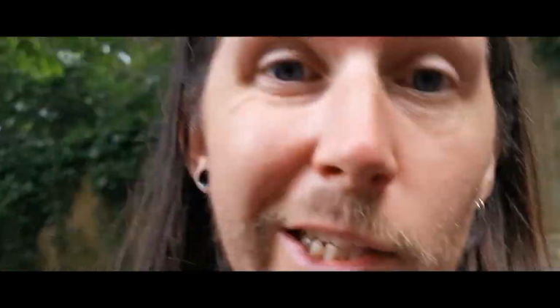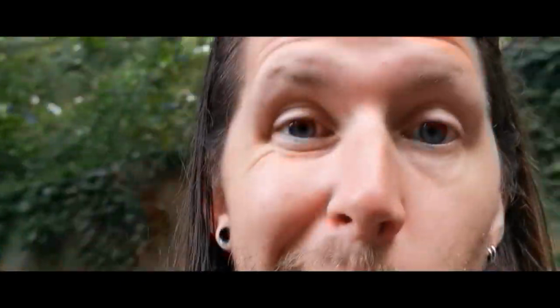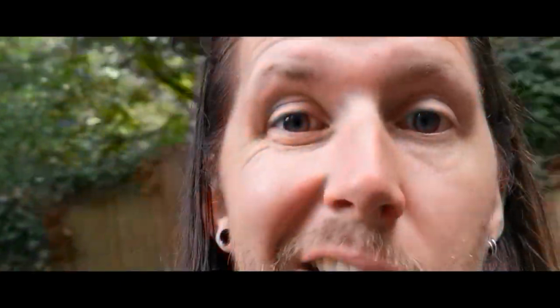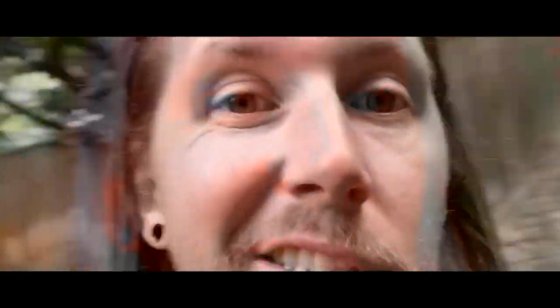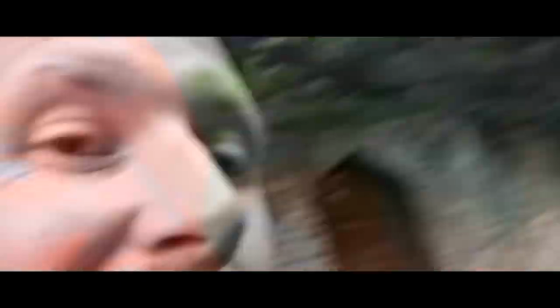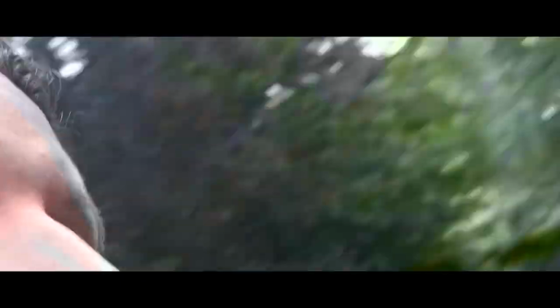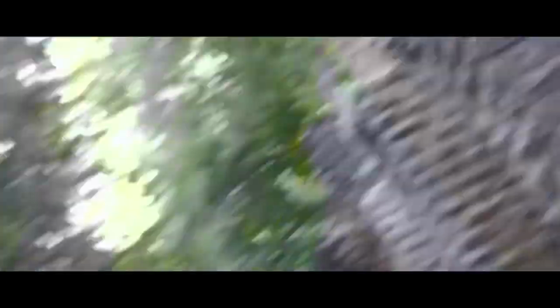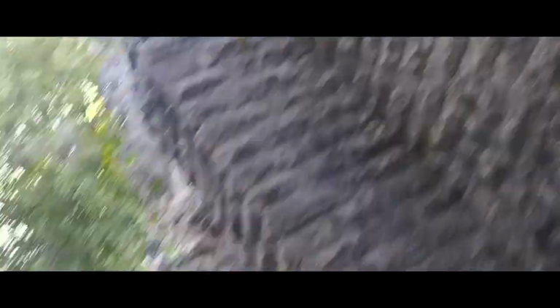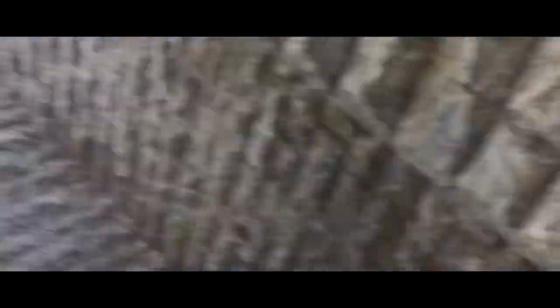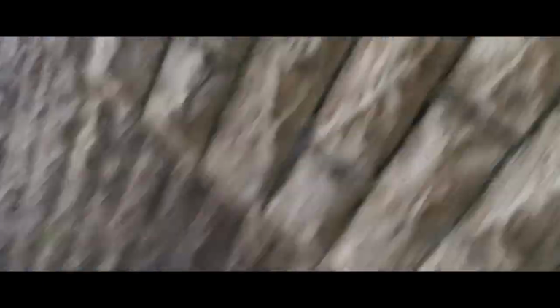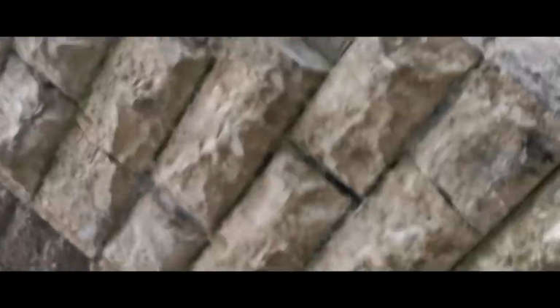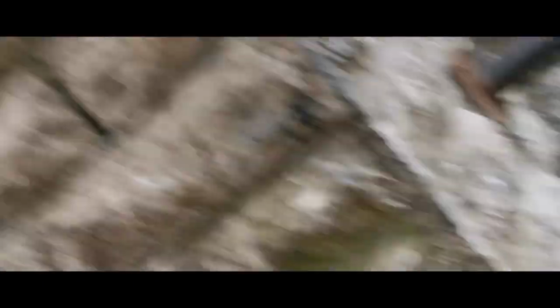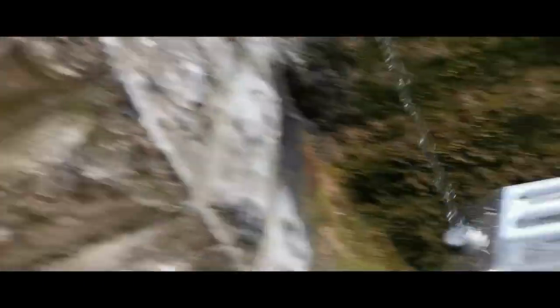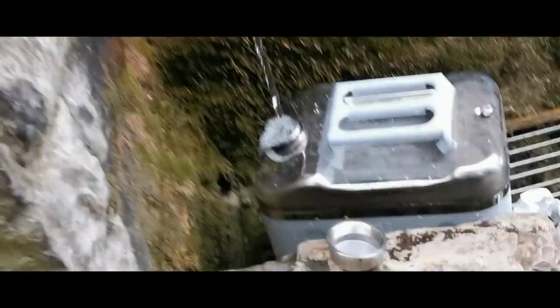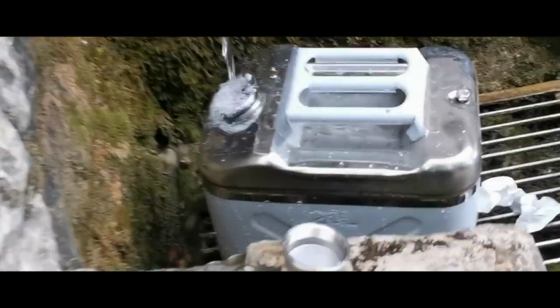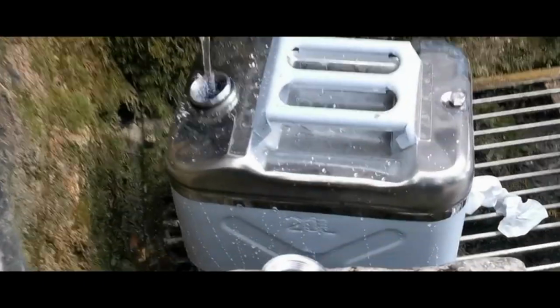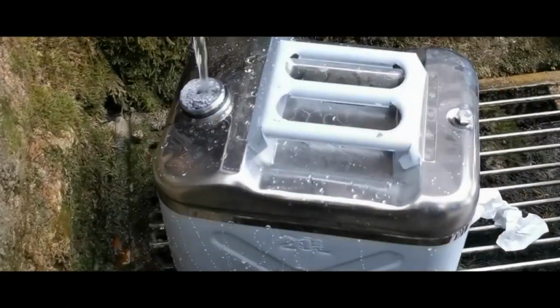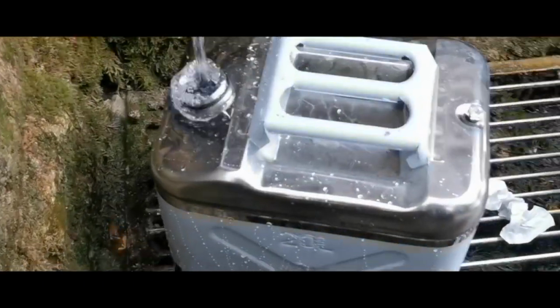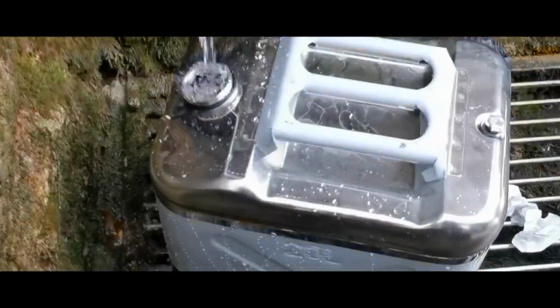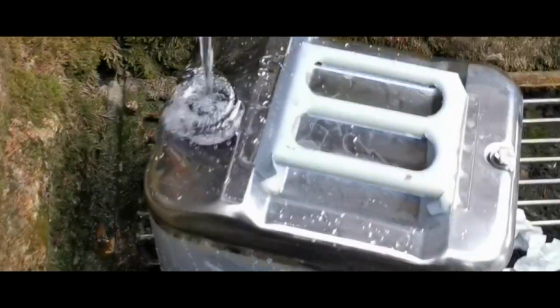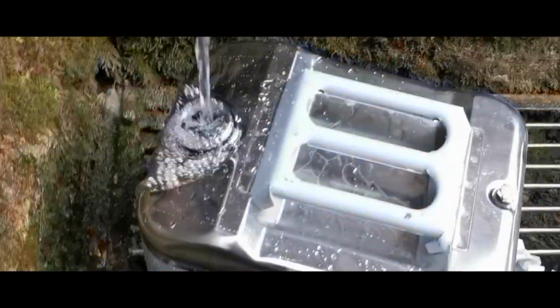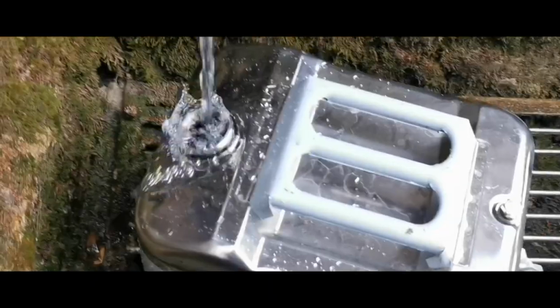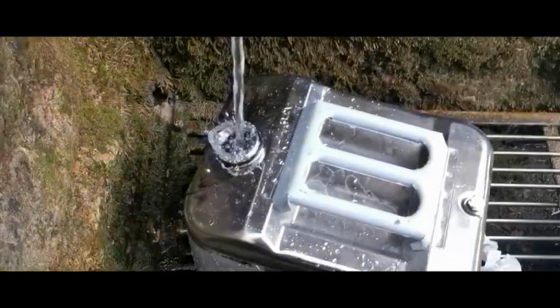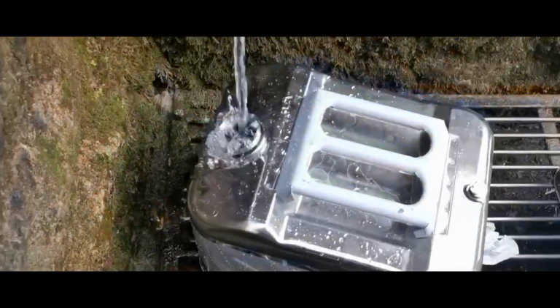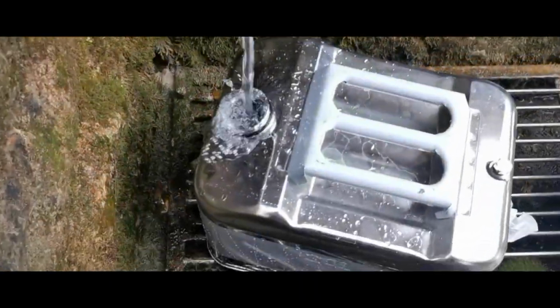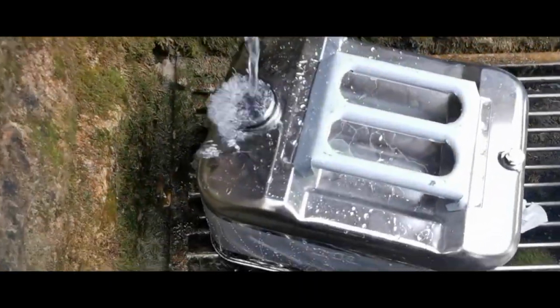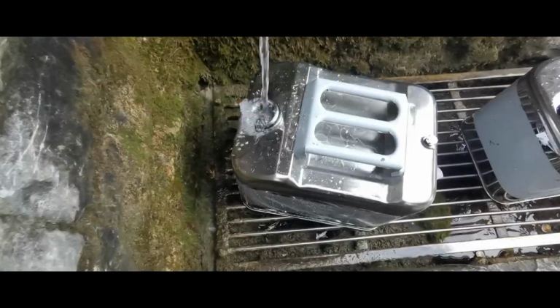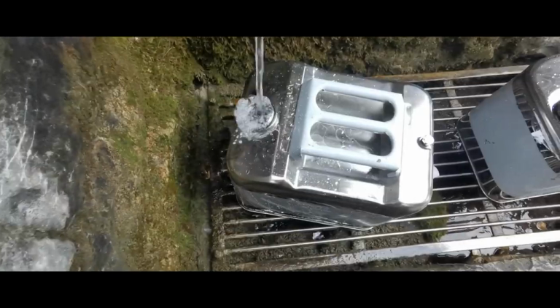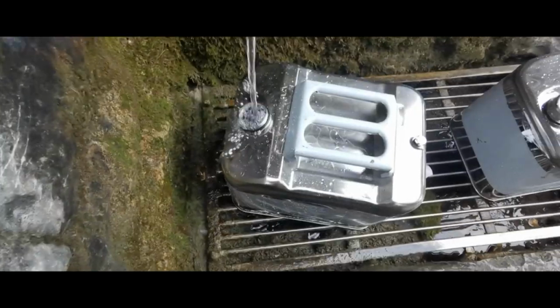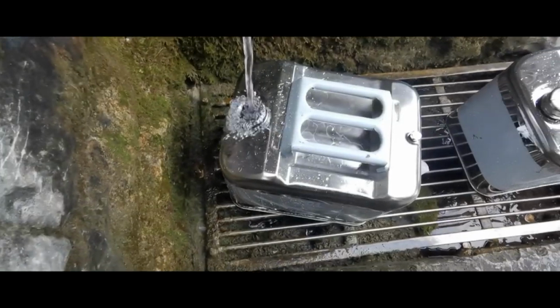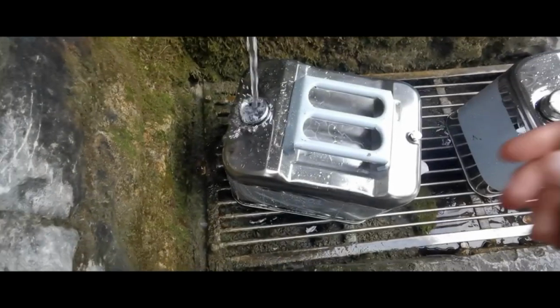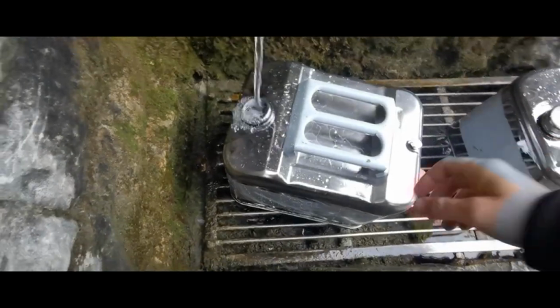Here's my secondary can that I've been filling whilst recording, and now it's full.